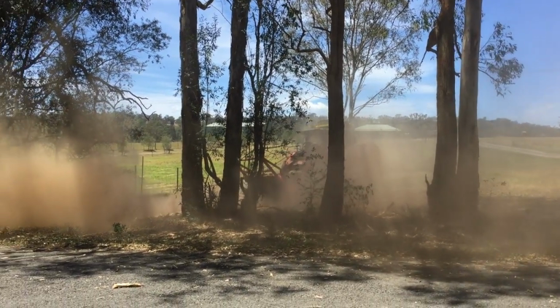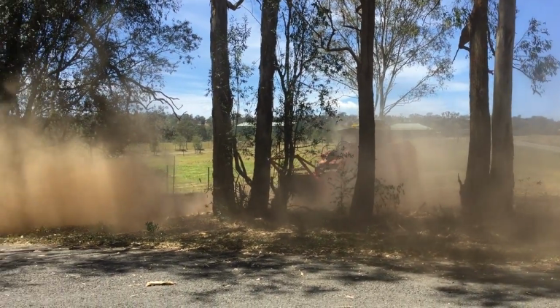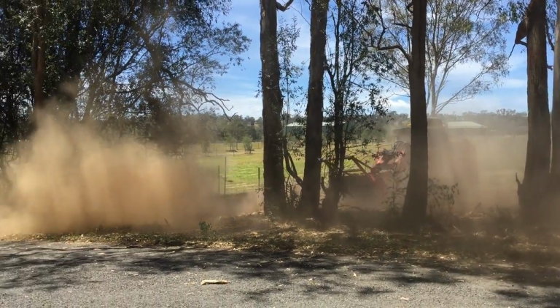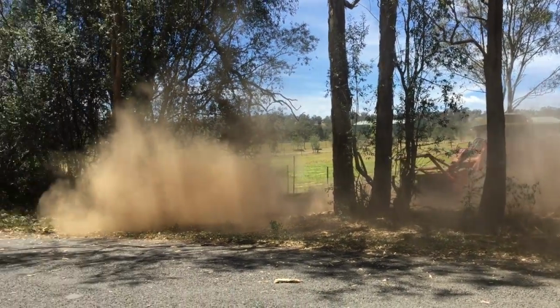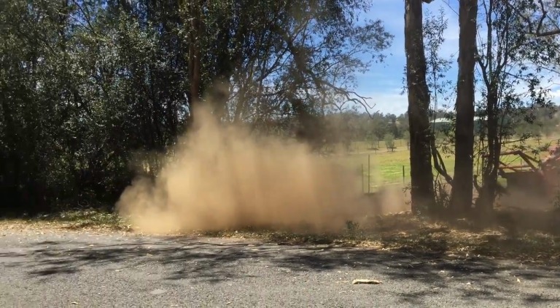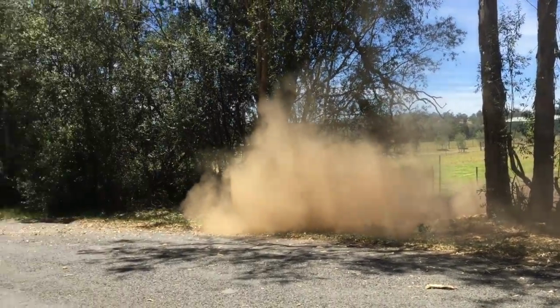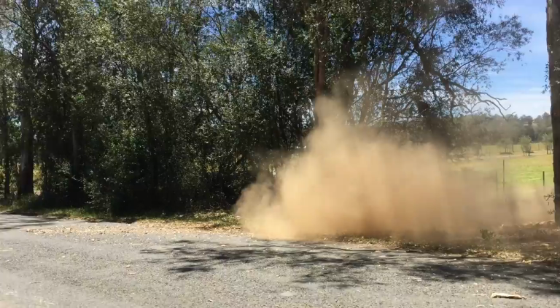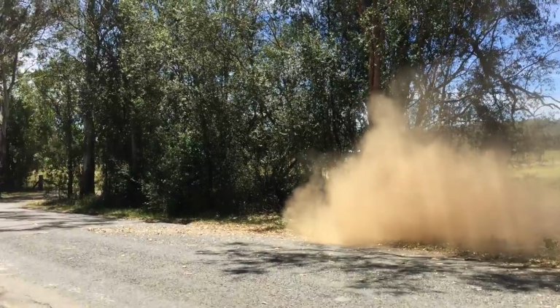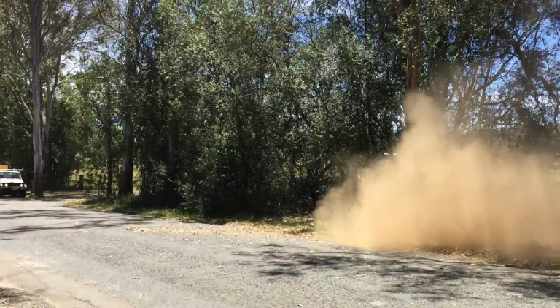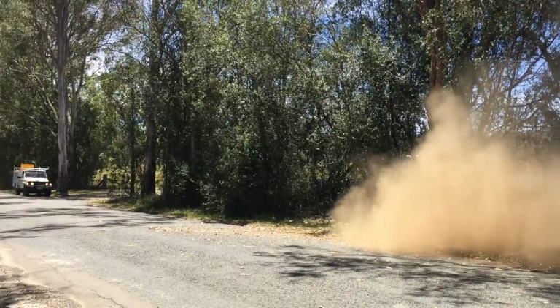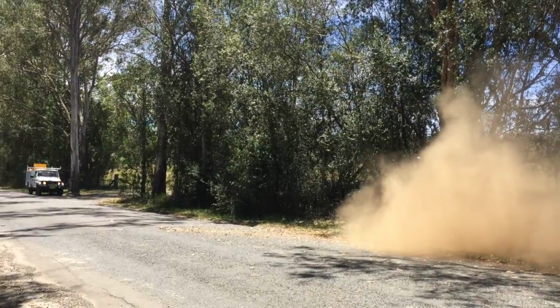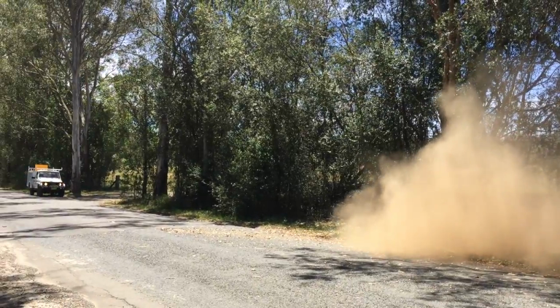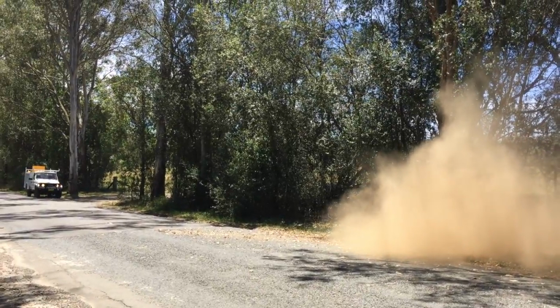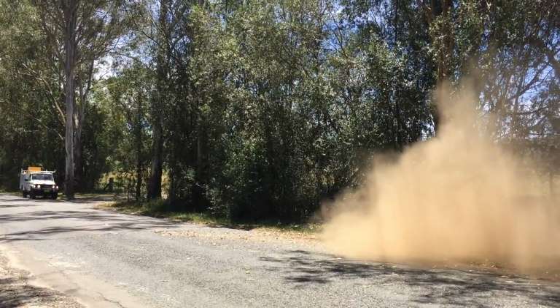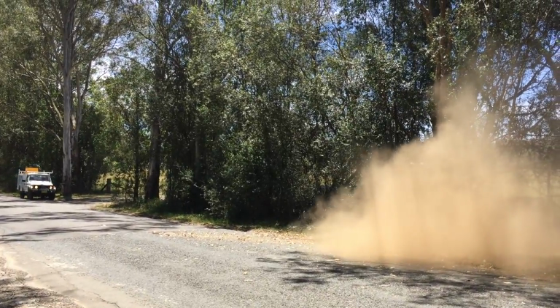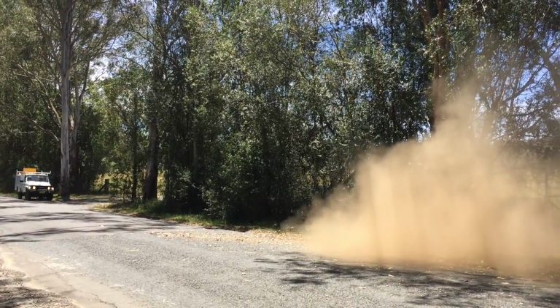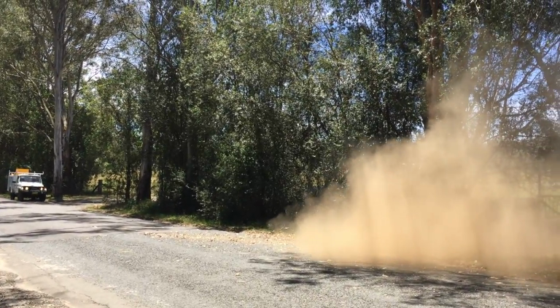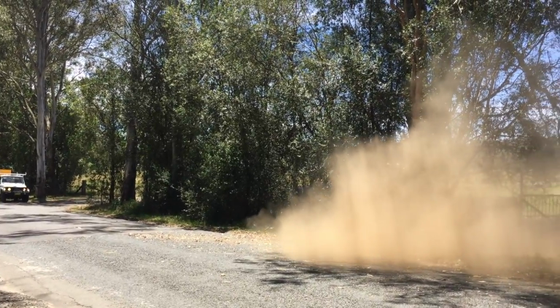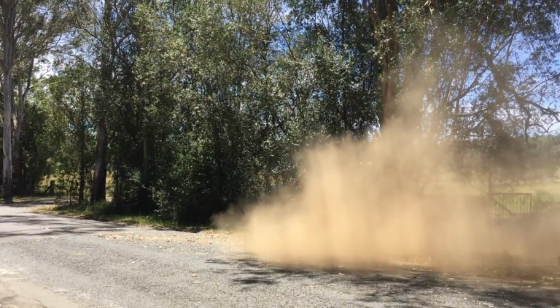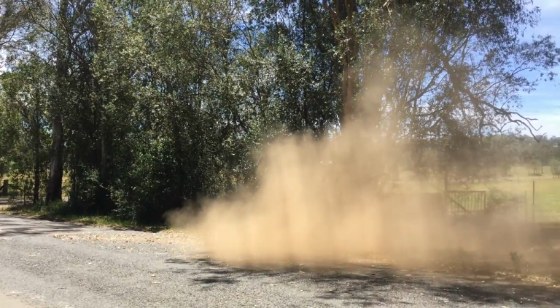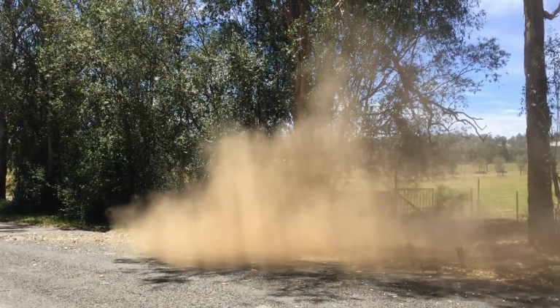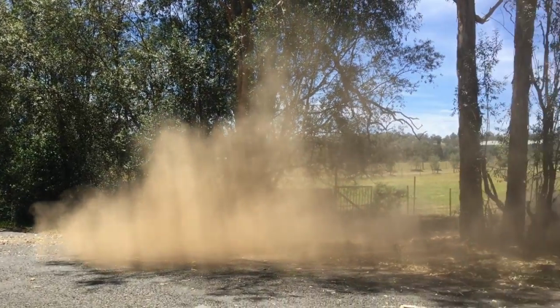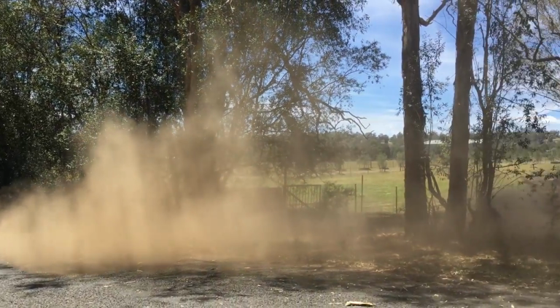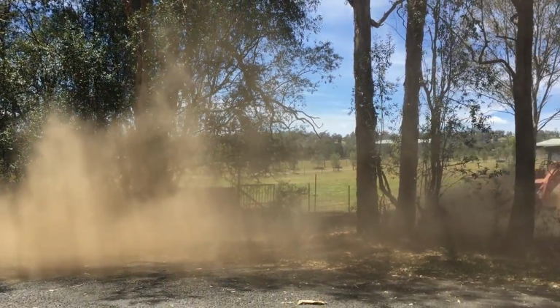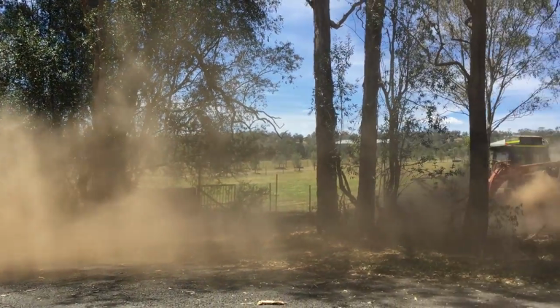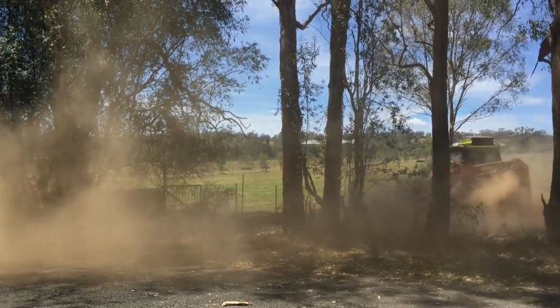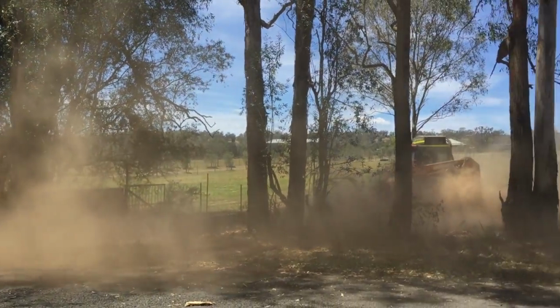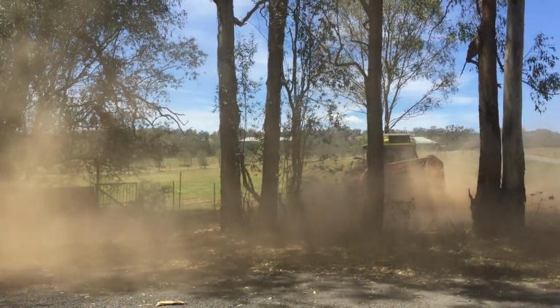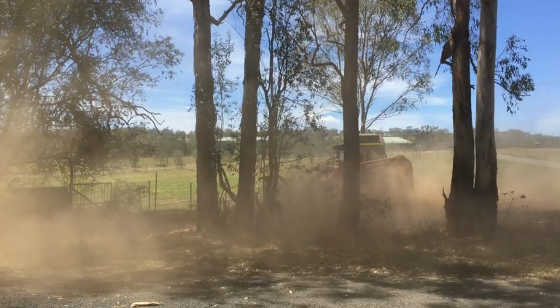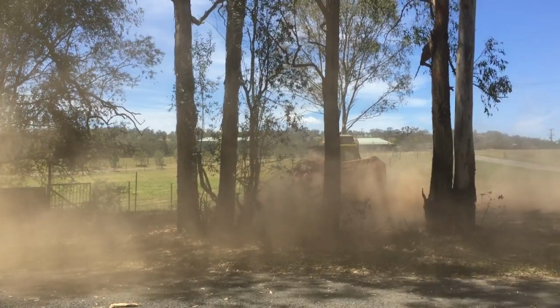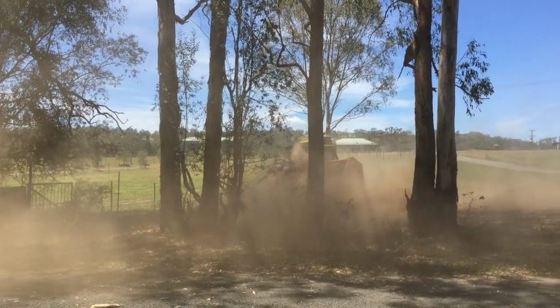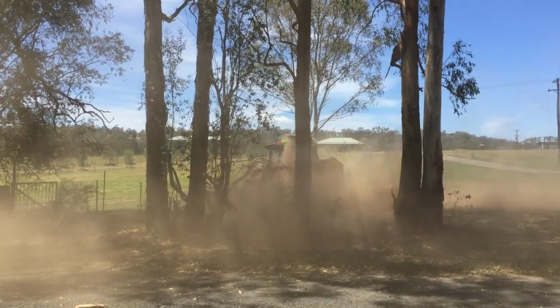If you look down this side here, you can see all that woody weed that's there — compared to the opposite side where the work has just been completed.